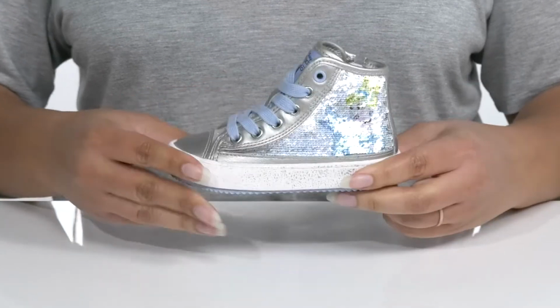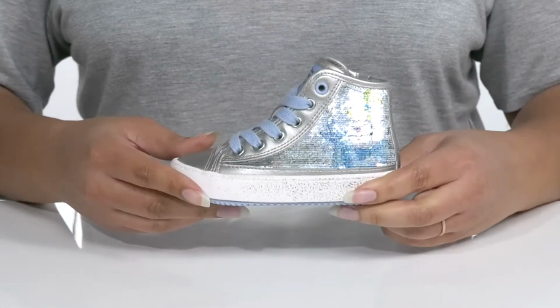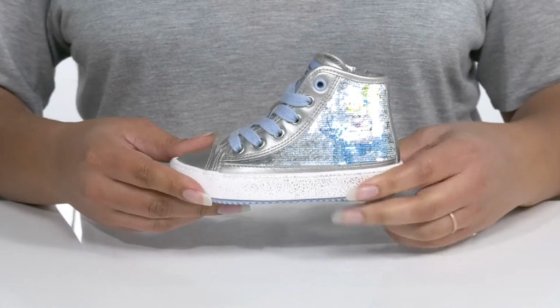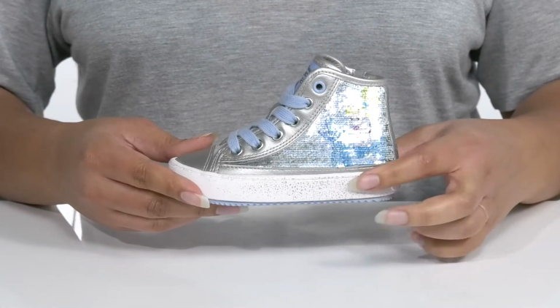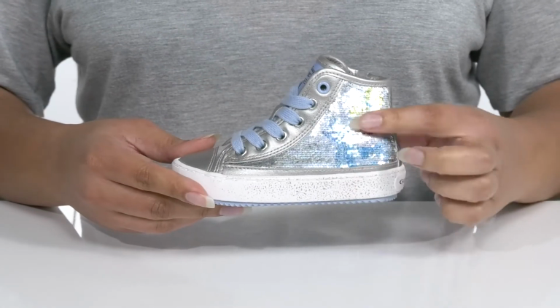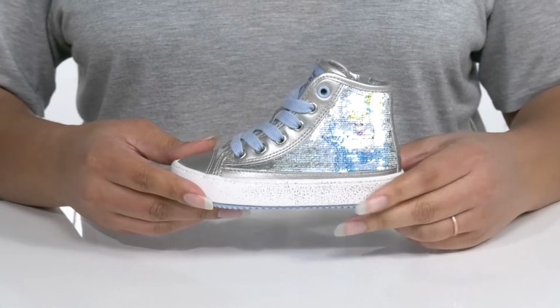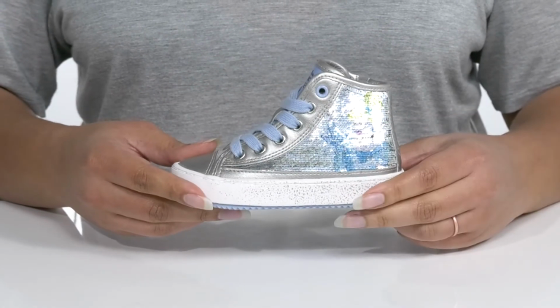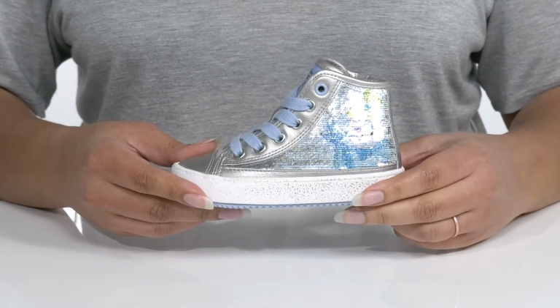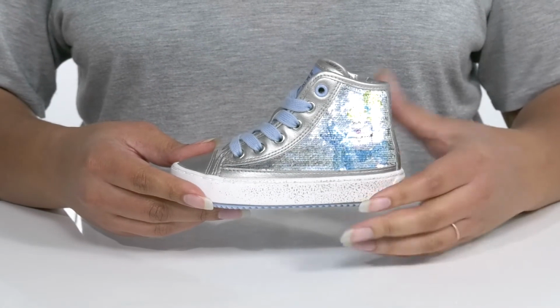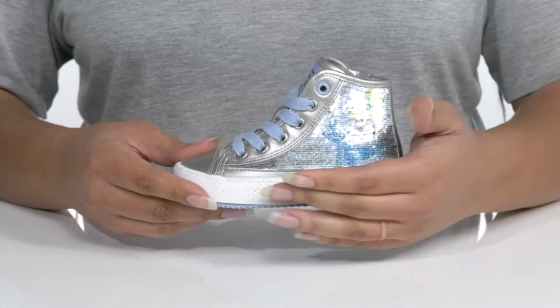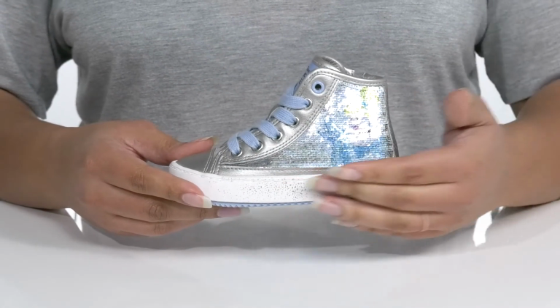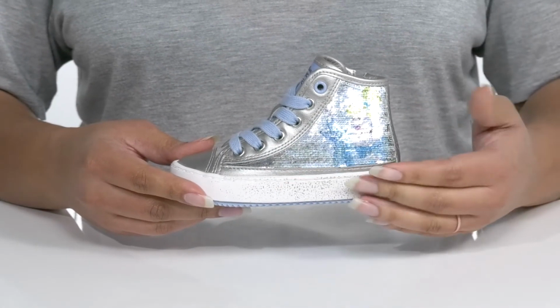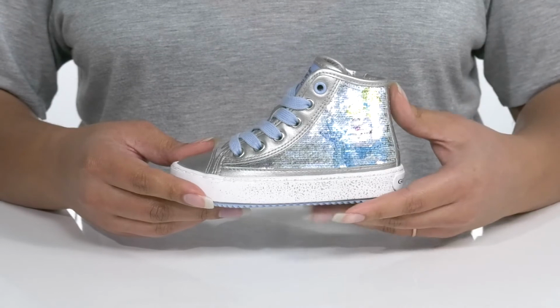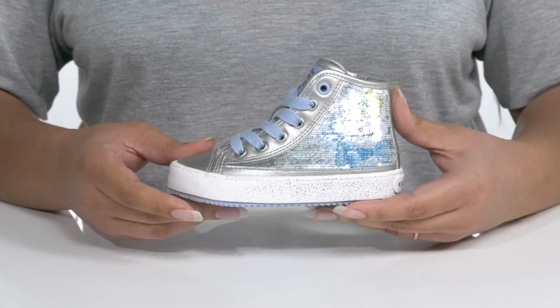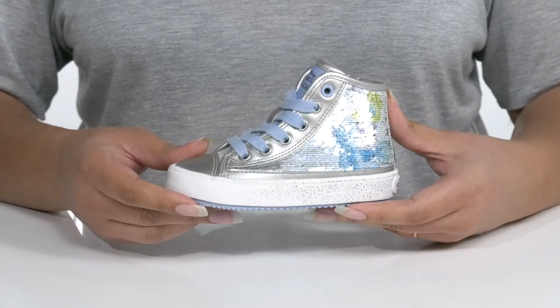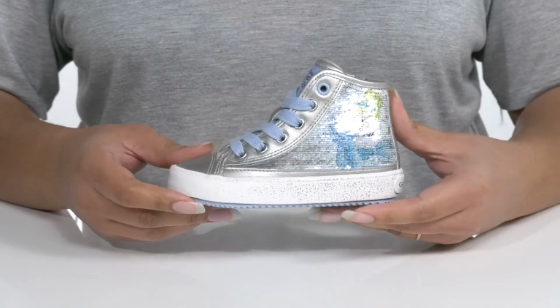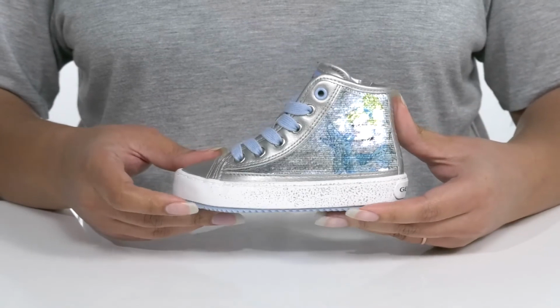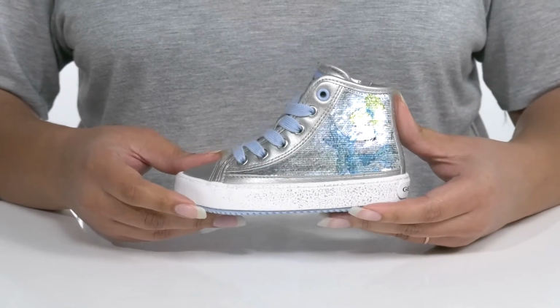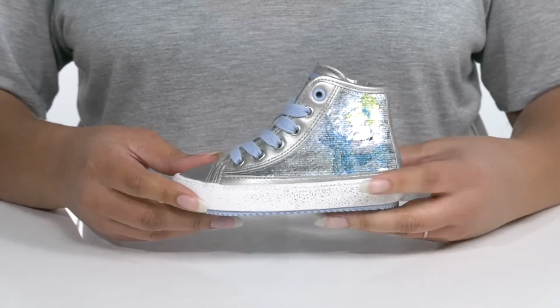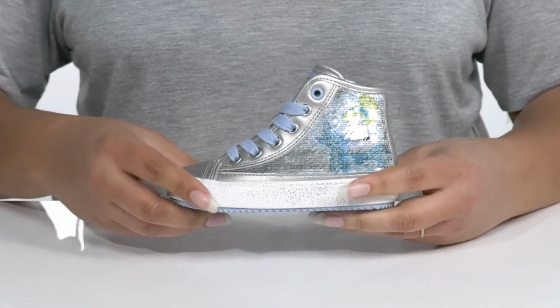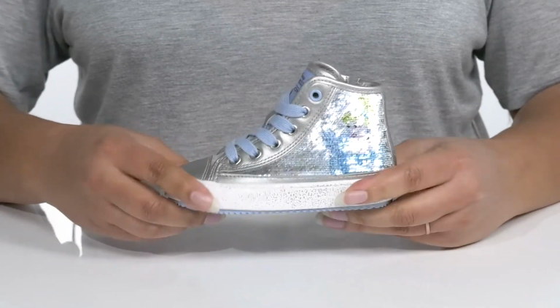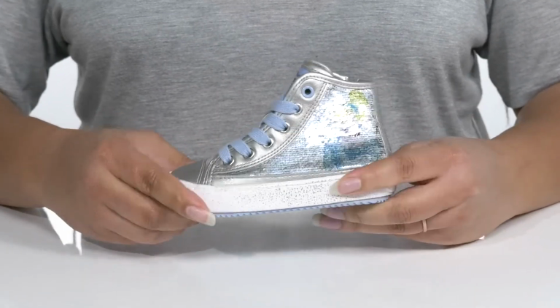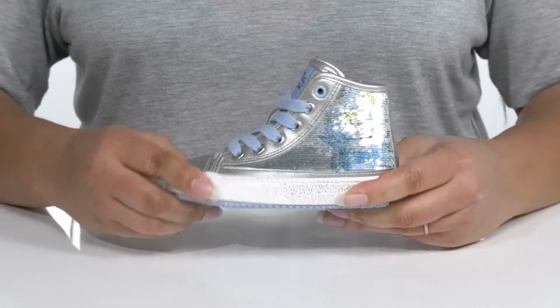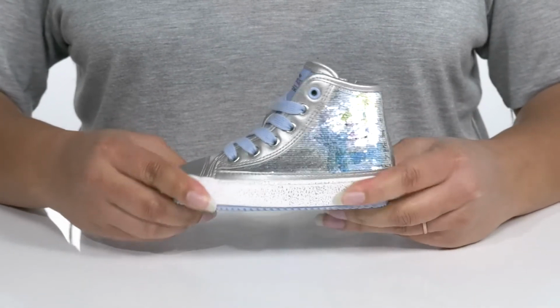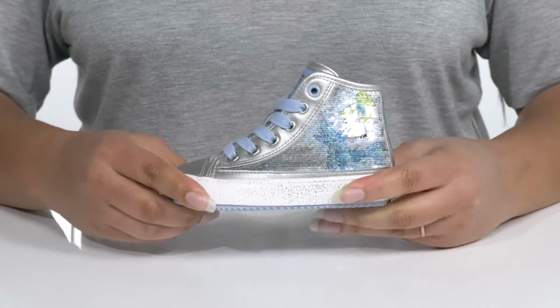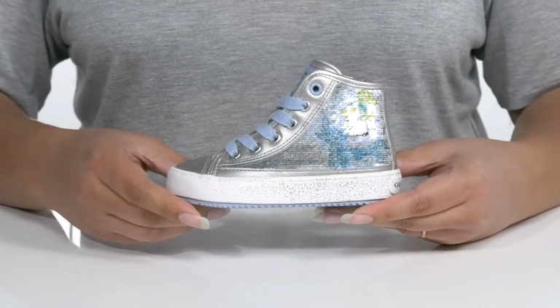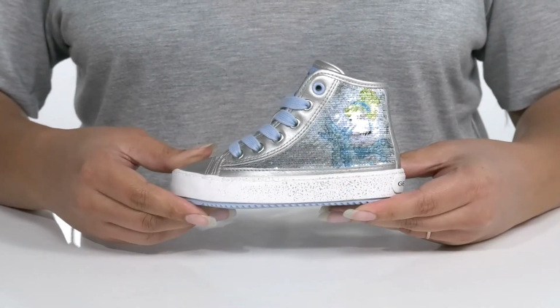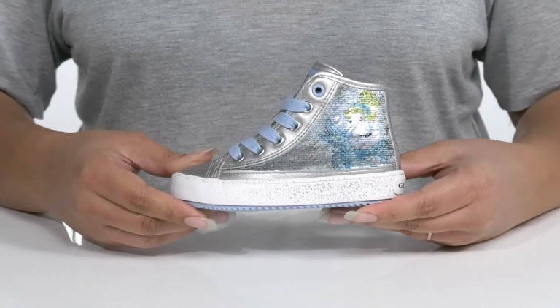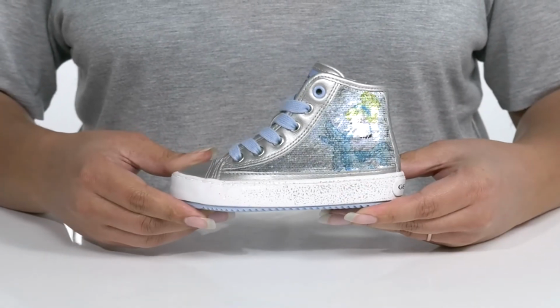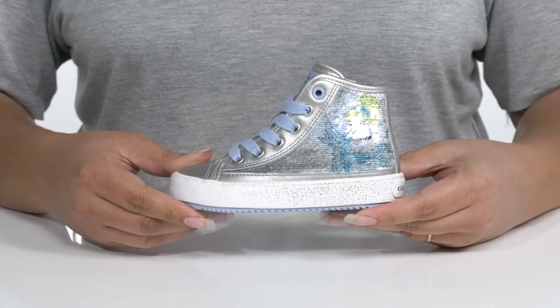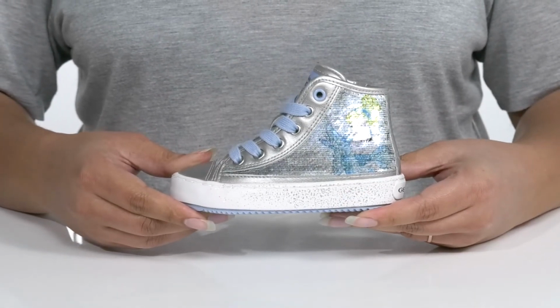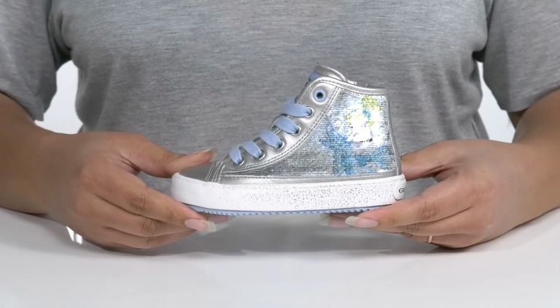The midsole adds some contrast to the shoe with a glittery finish your child is sure to love. It's also very sturdy, so it's made to last.